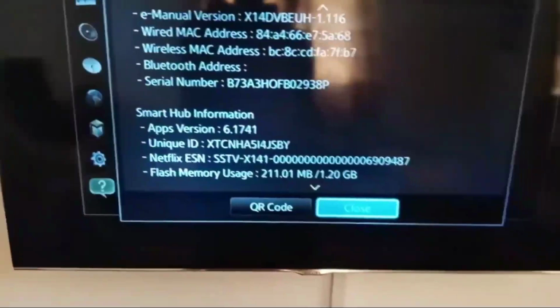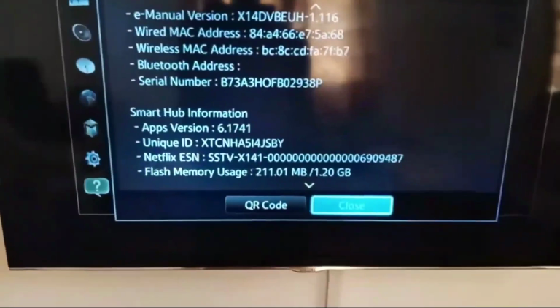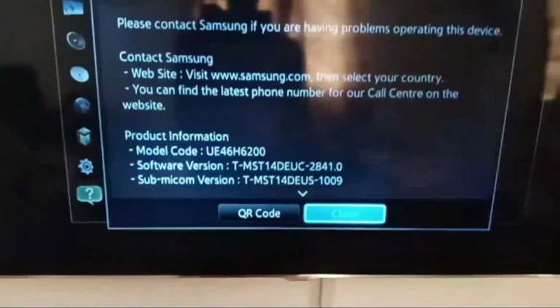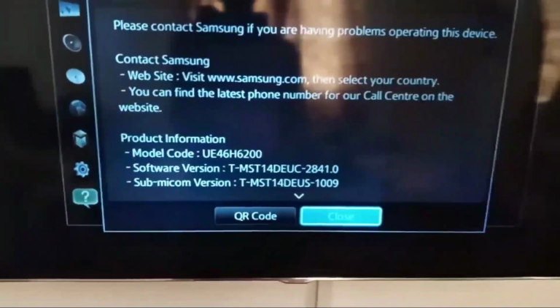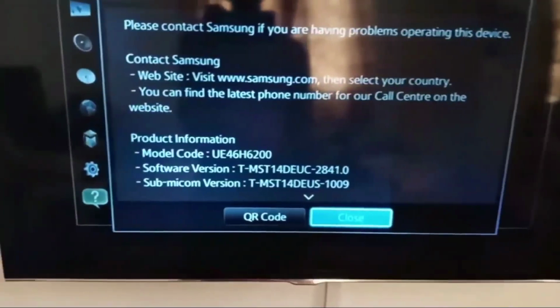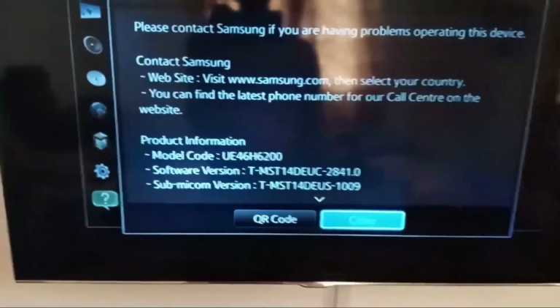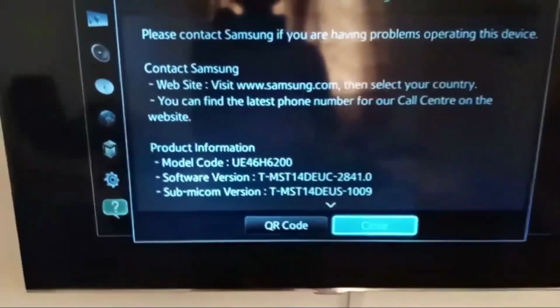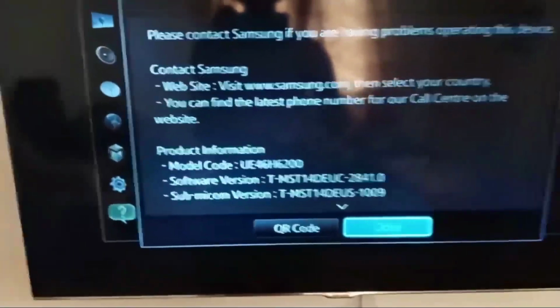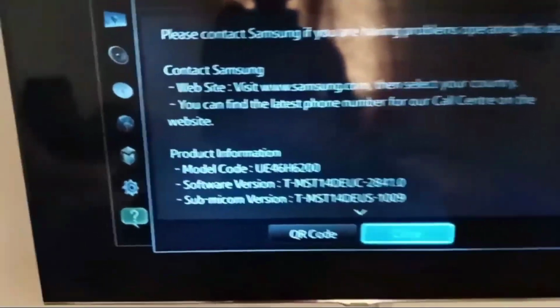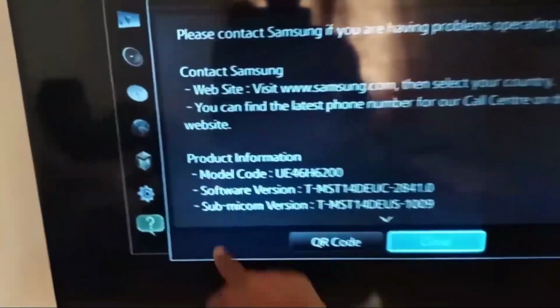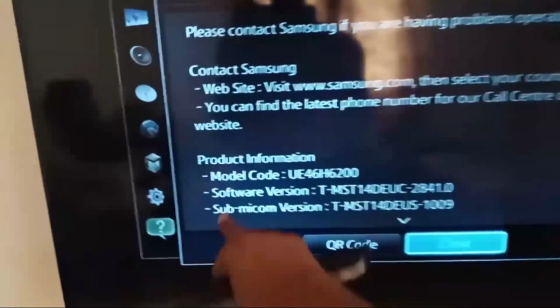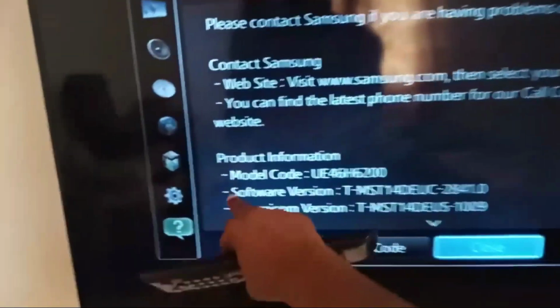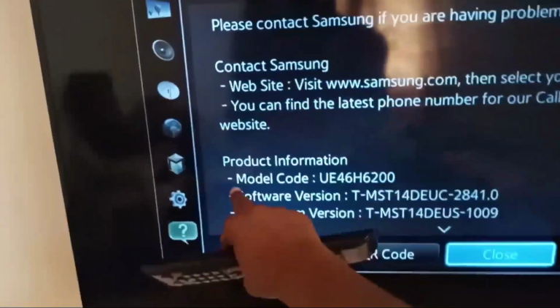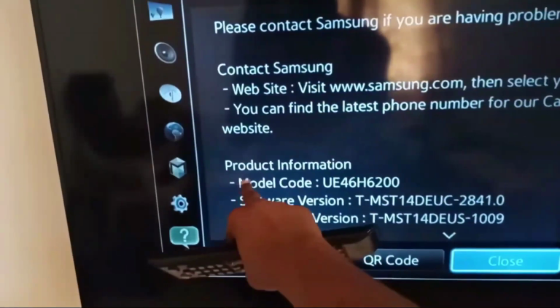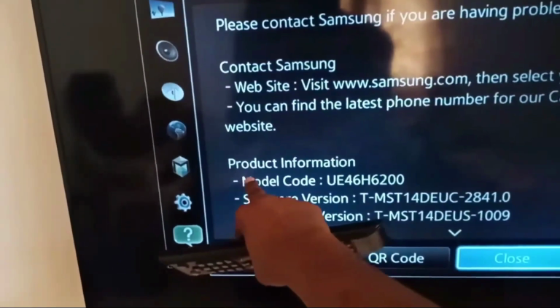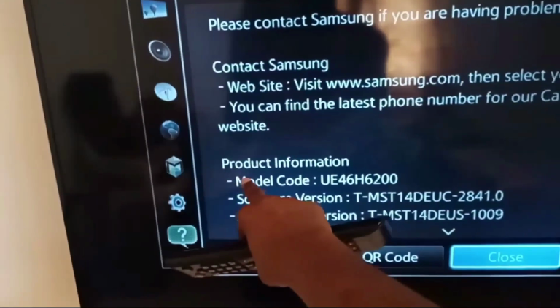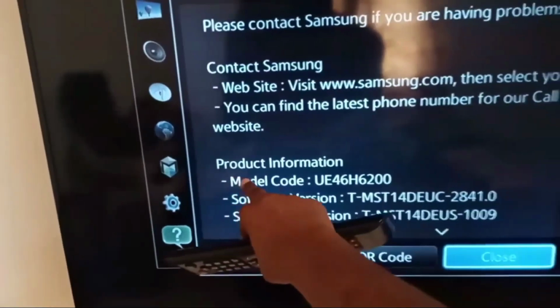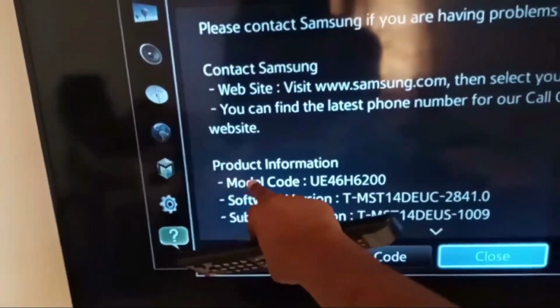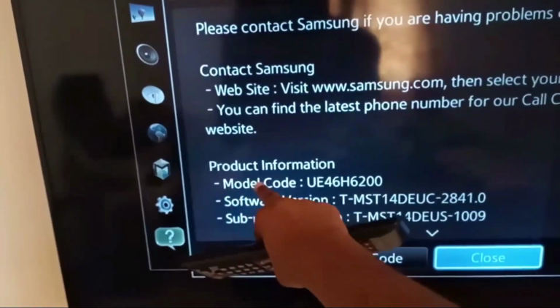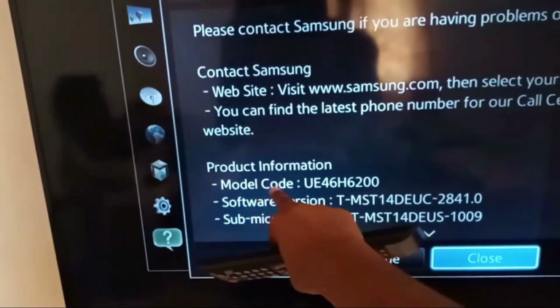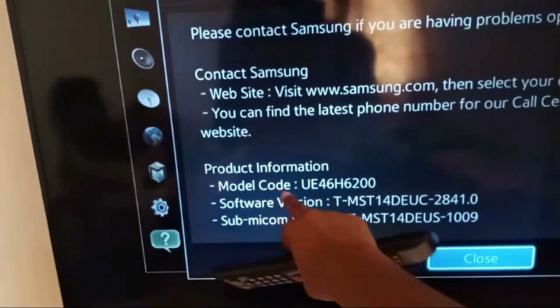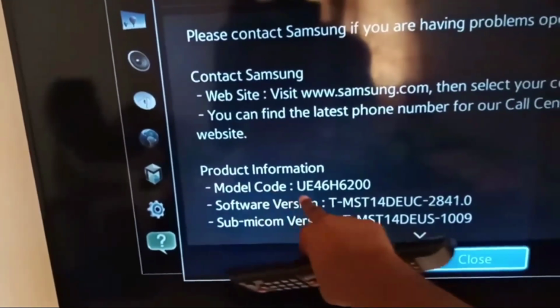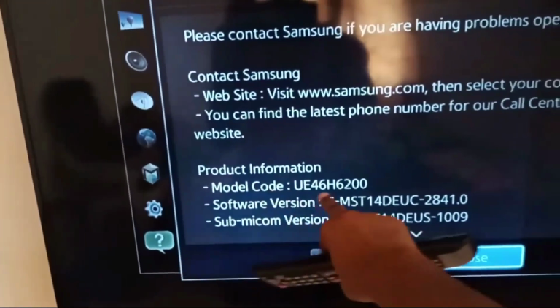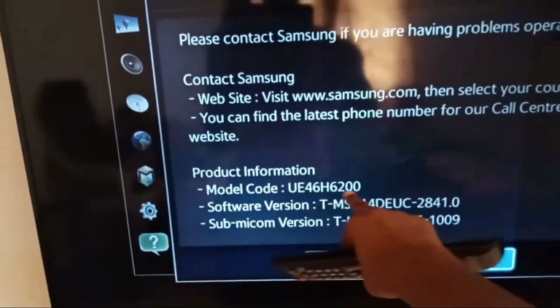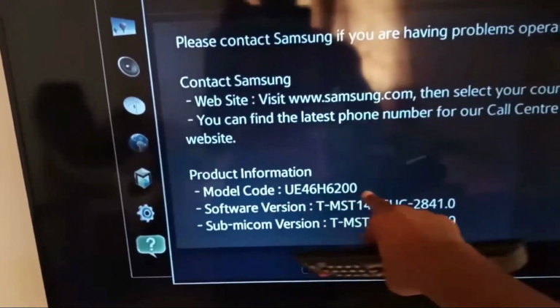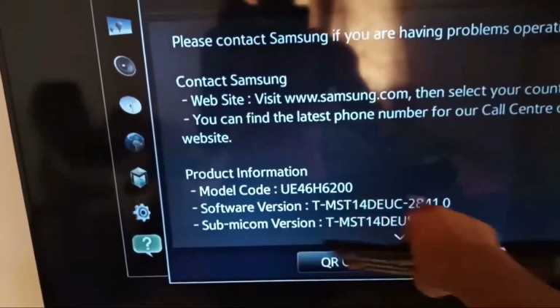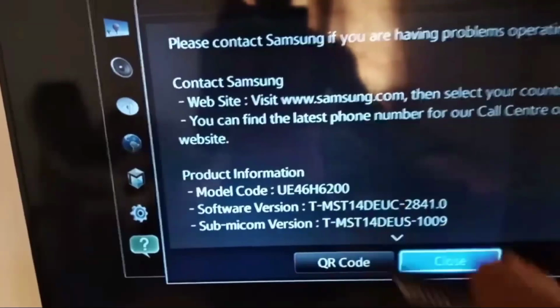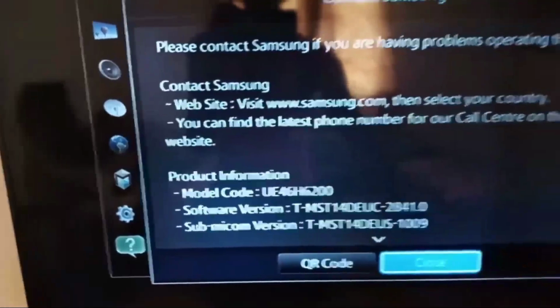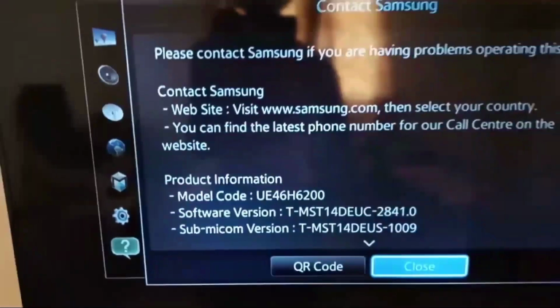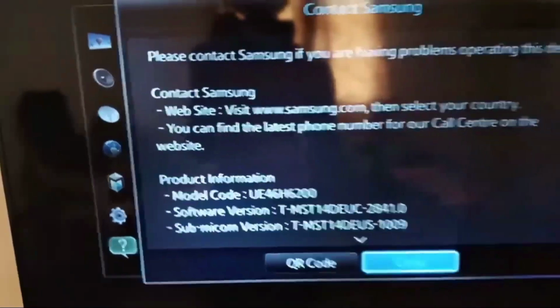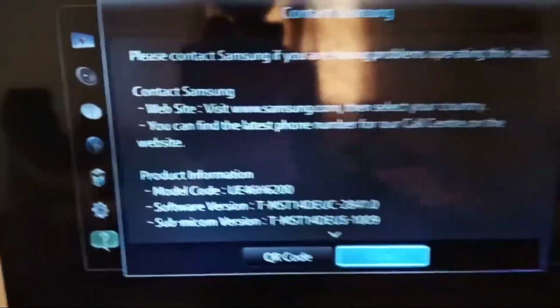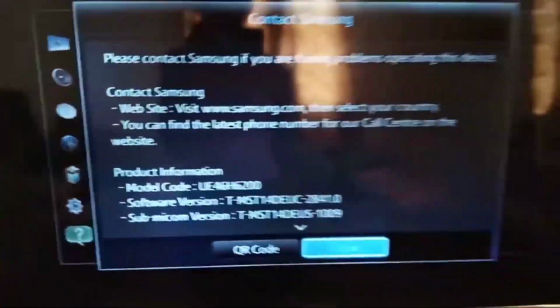Hi friends, in this video I will show you how to check Samsung TV model and serial number.